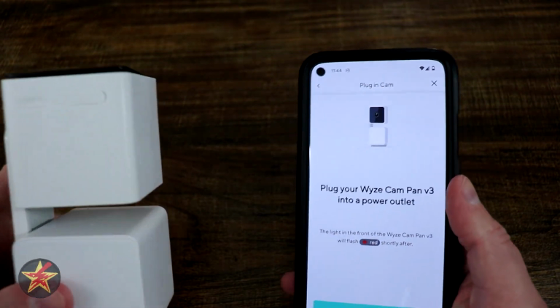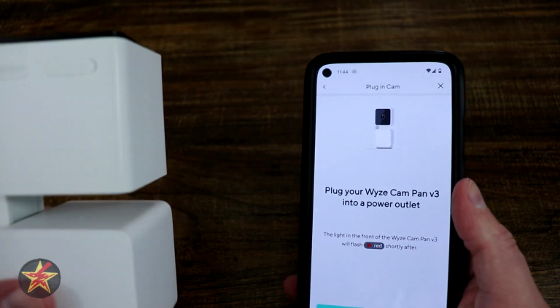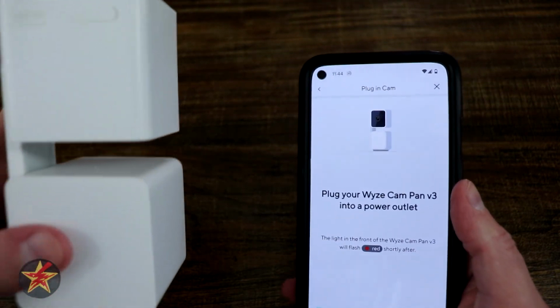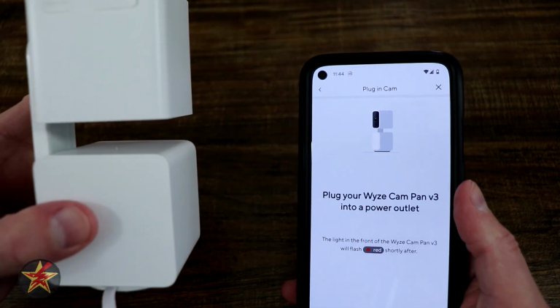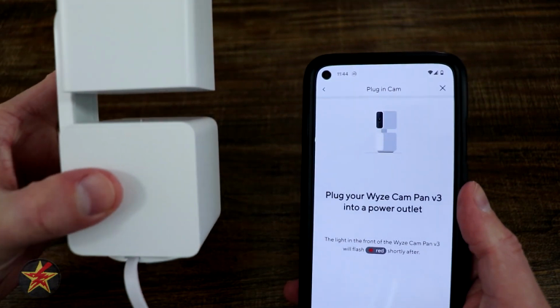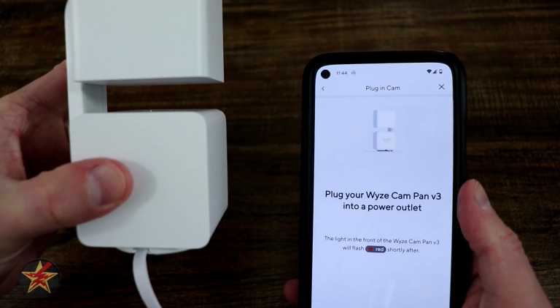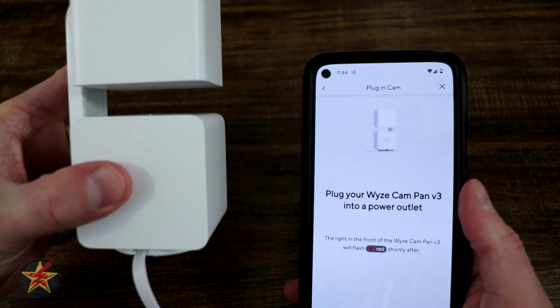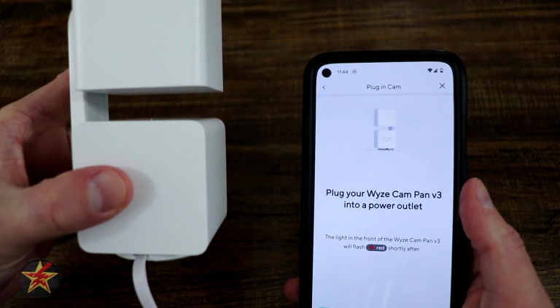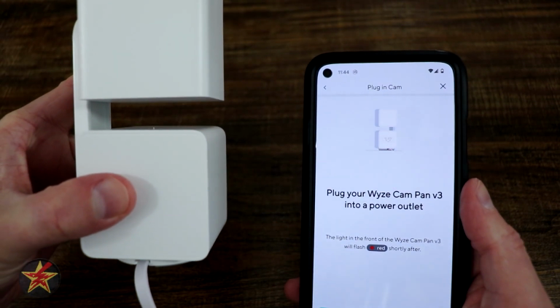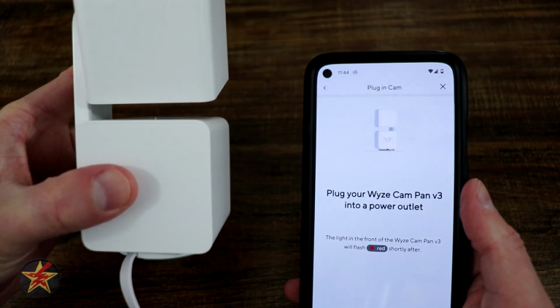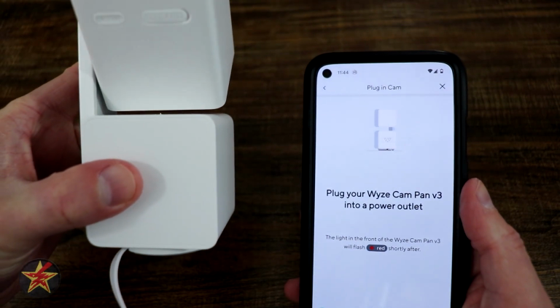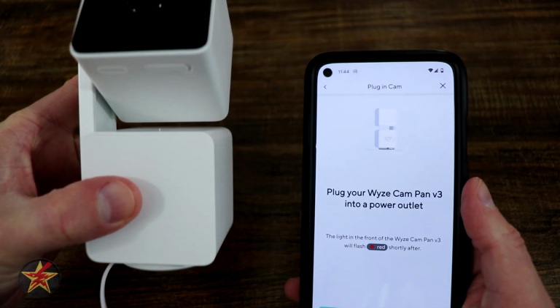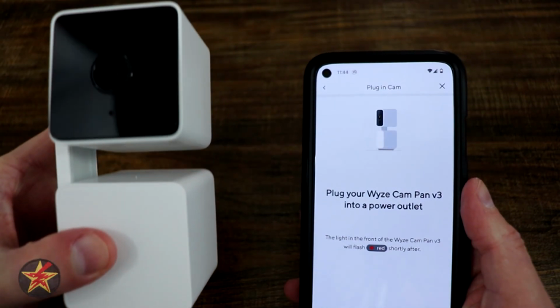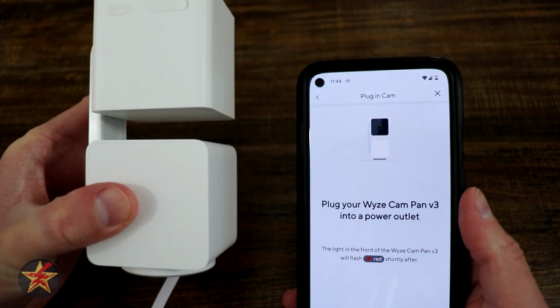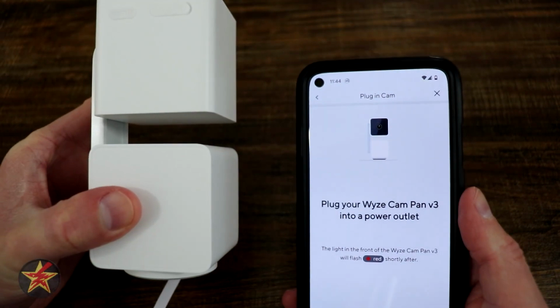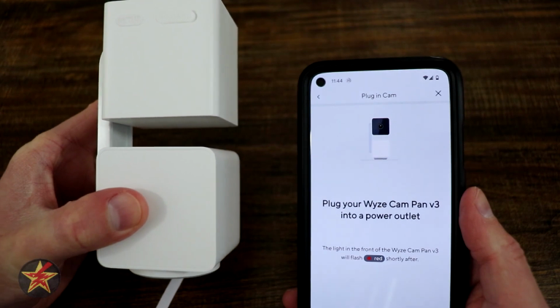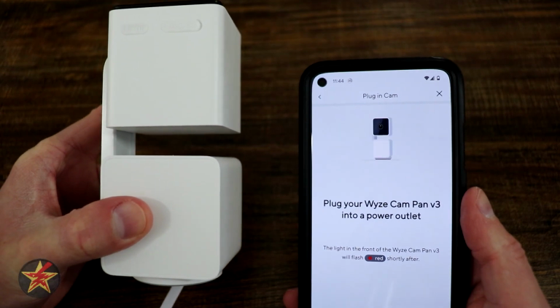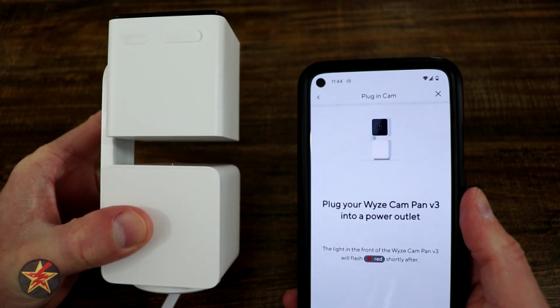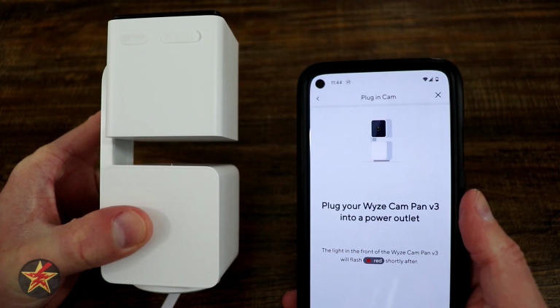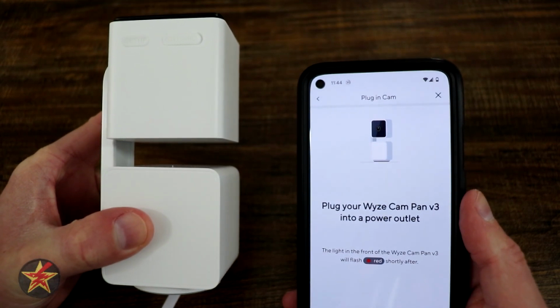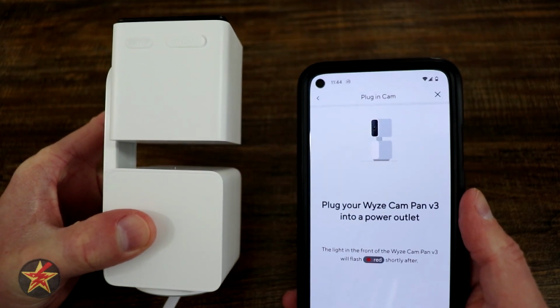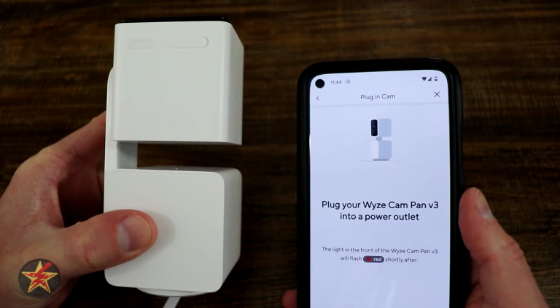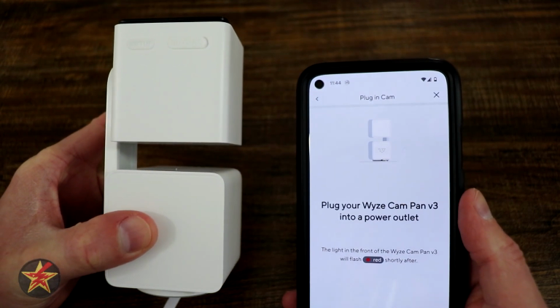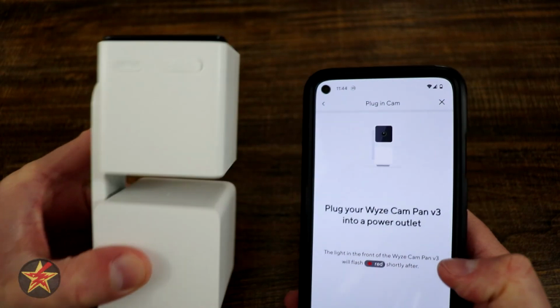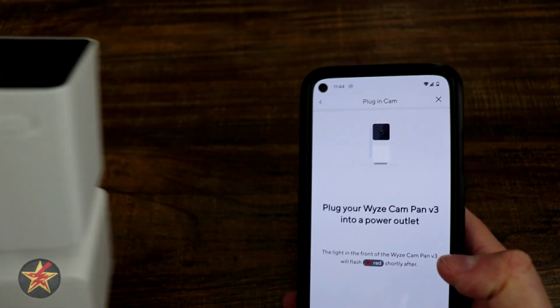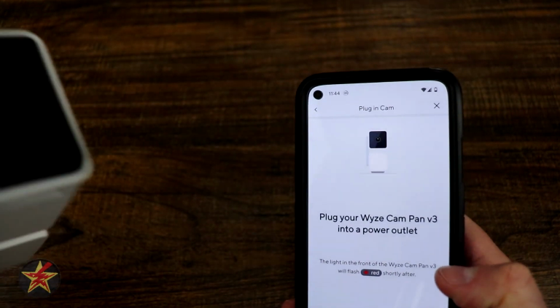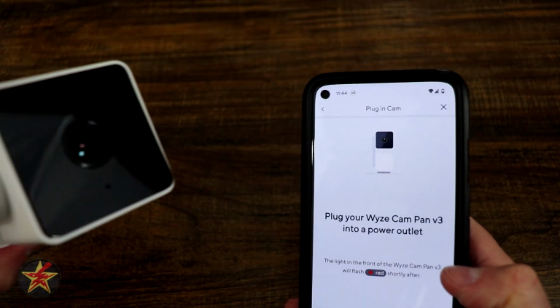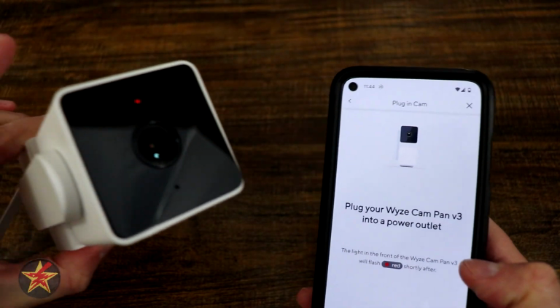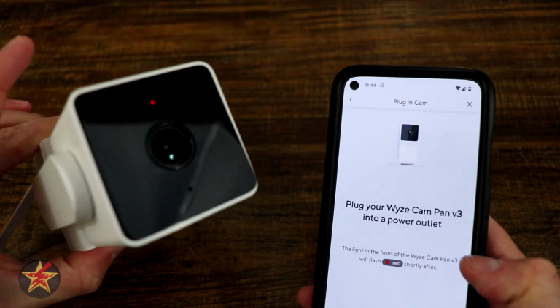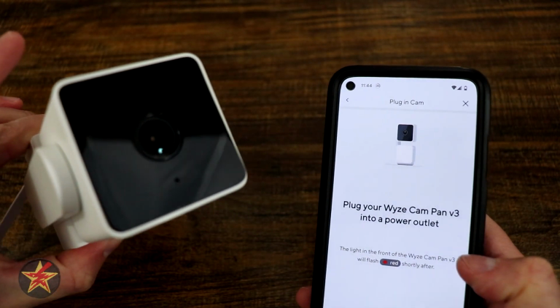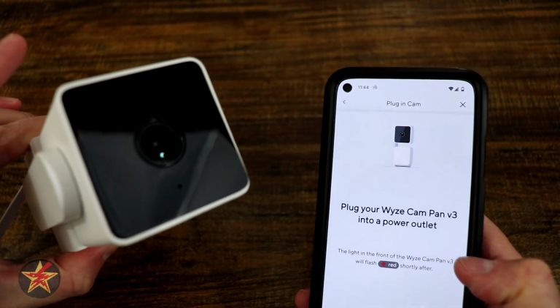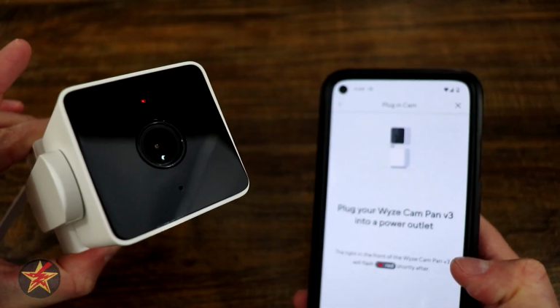You're going to notice the base station is also moving. It would definitely be easier if I had this down. The red light should be flashing.